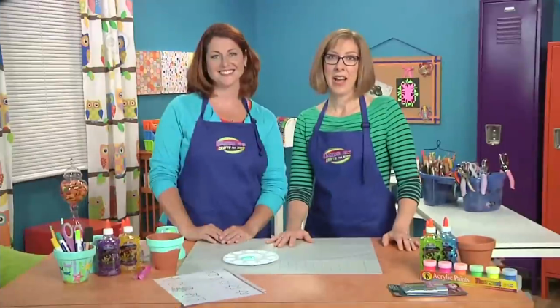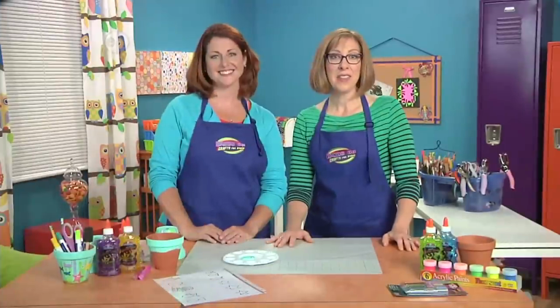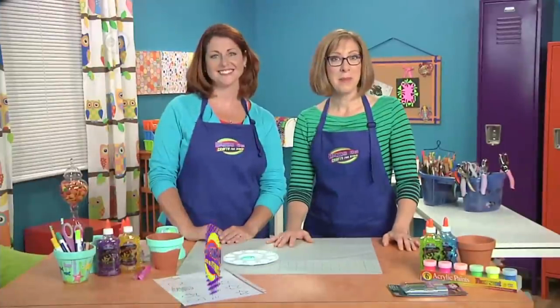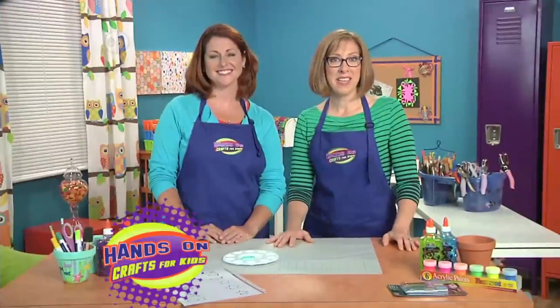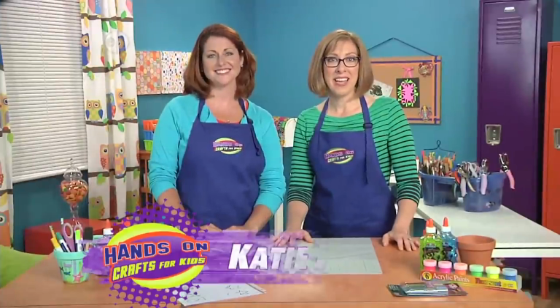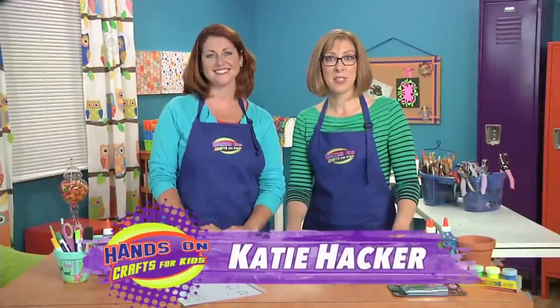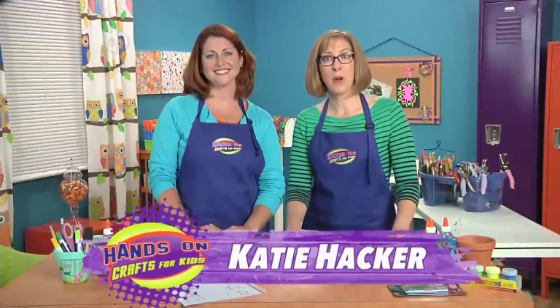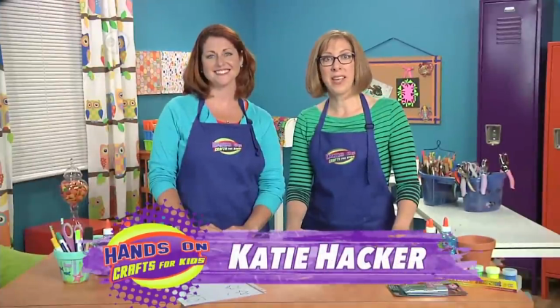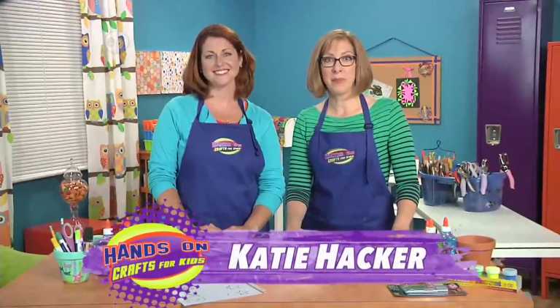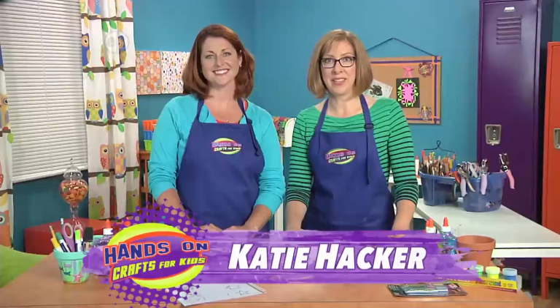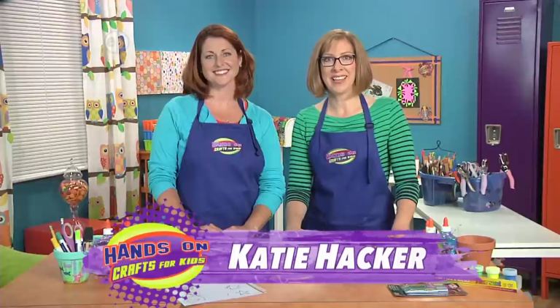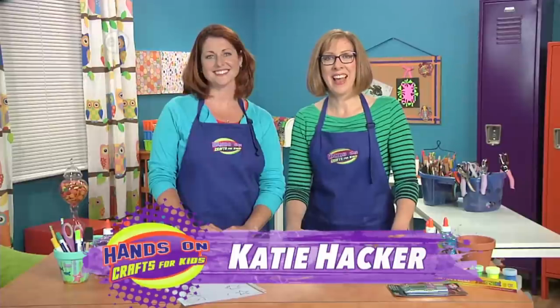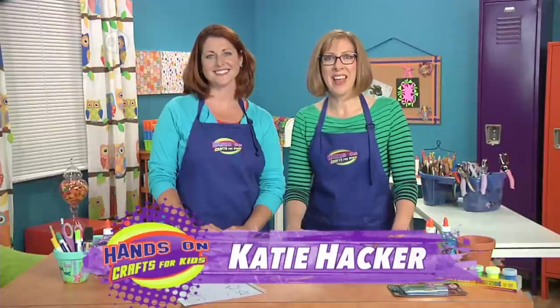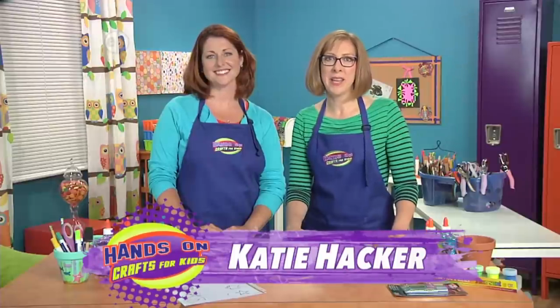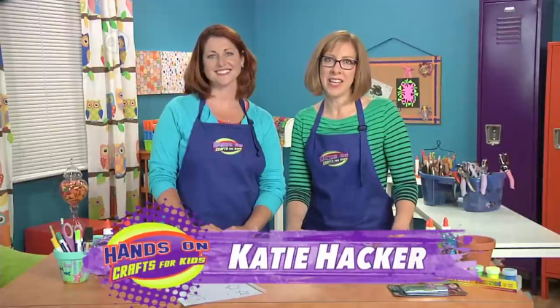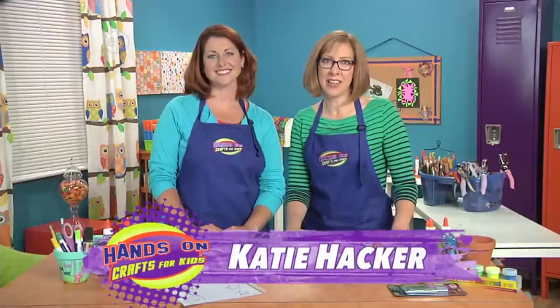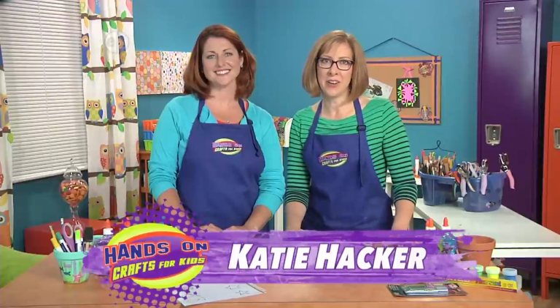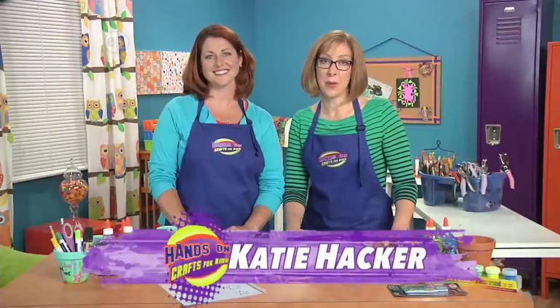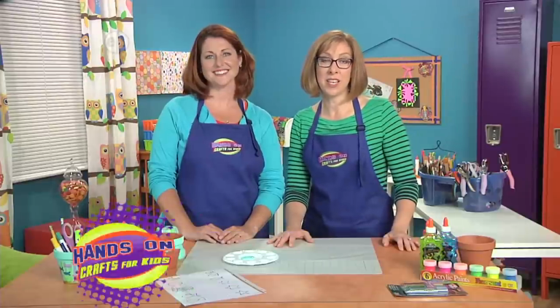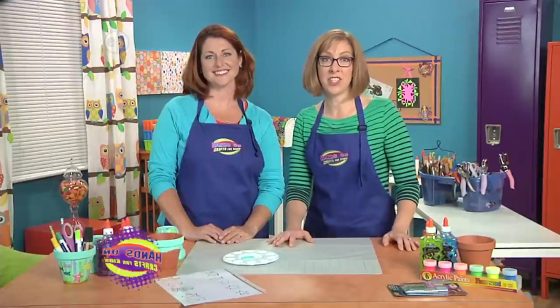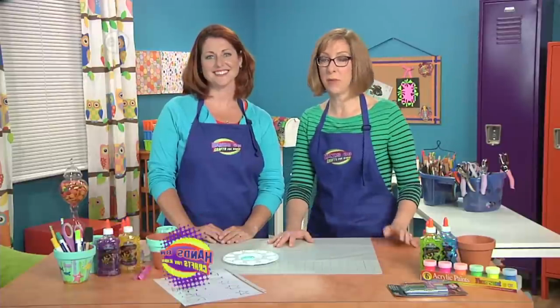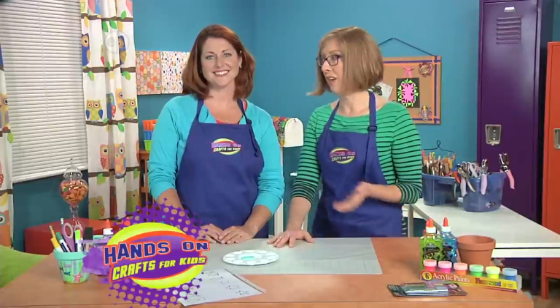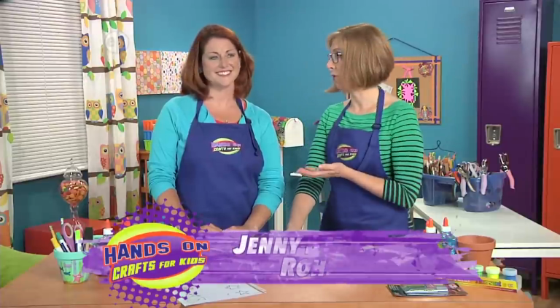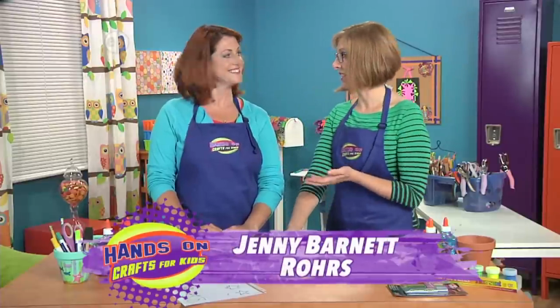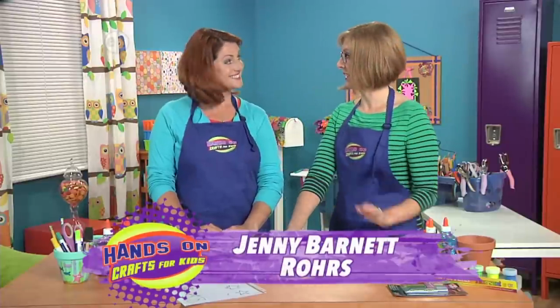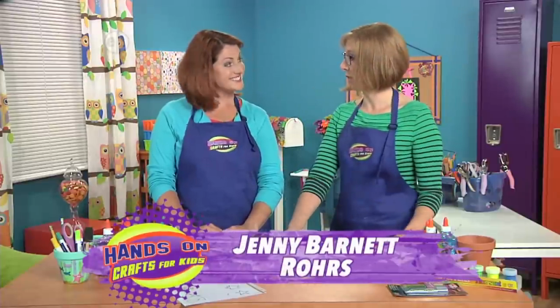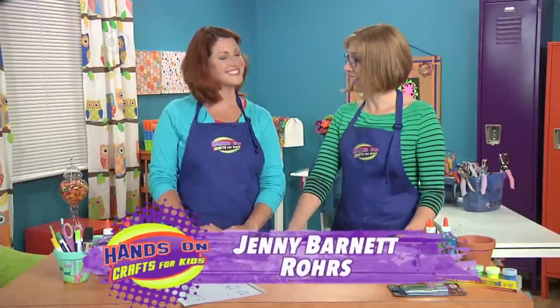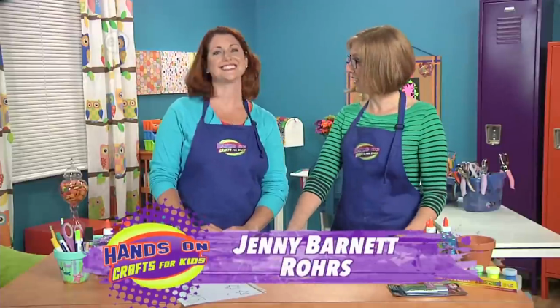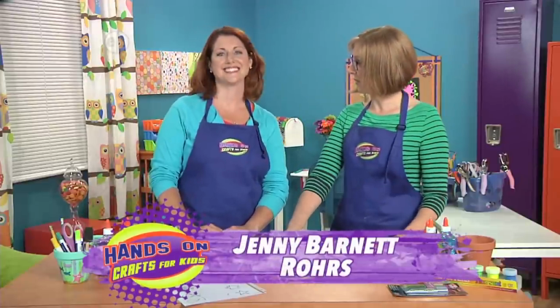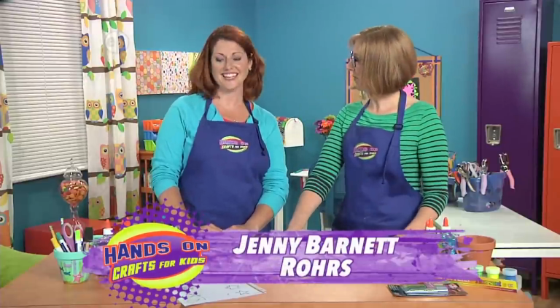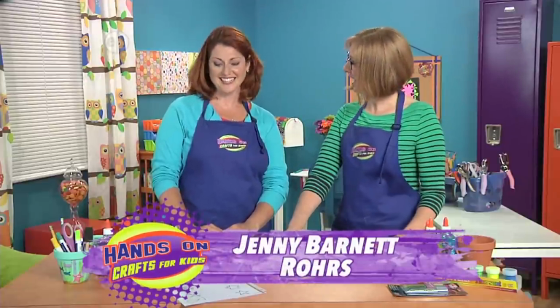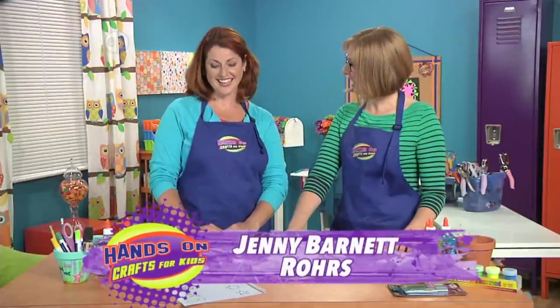Our theme today is growing and building. I'm Katie Hacker, your host, and Jenny Barnett-Roars is here with me today. Hi, Jenny.